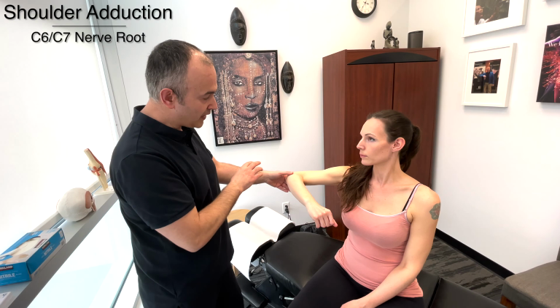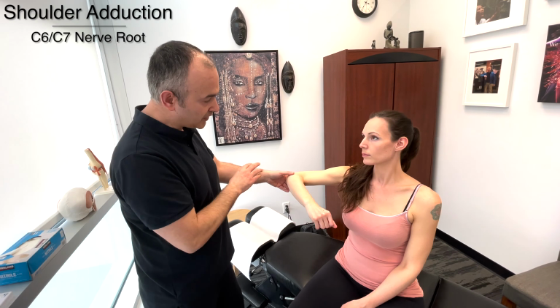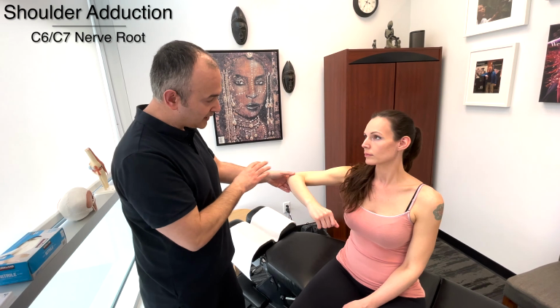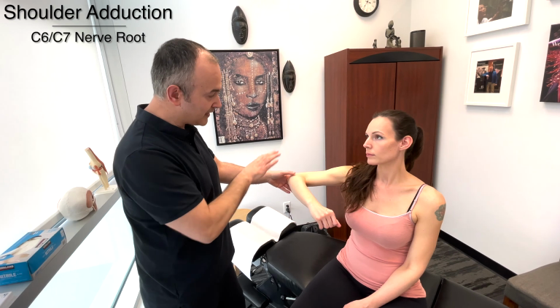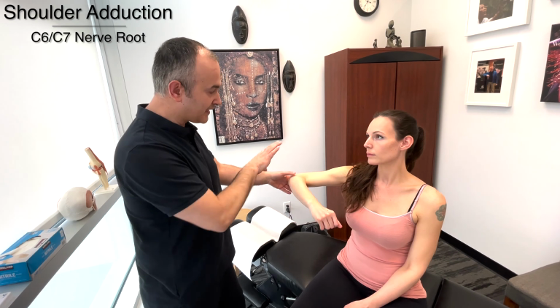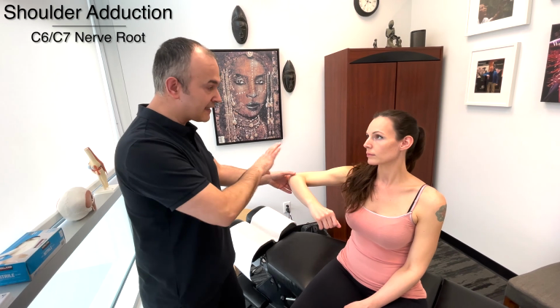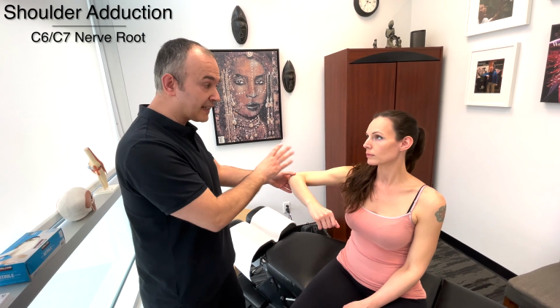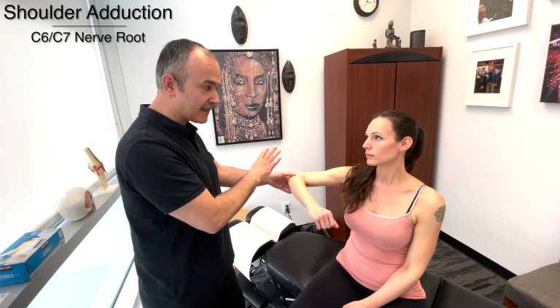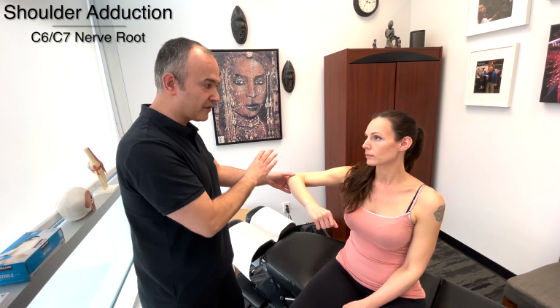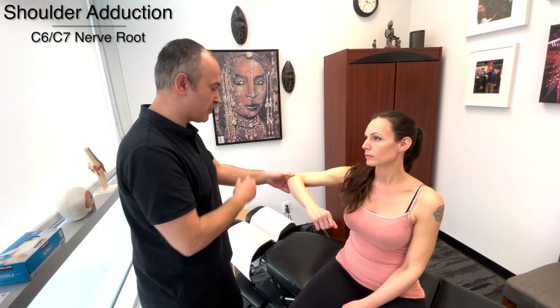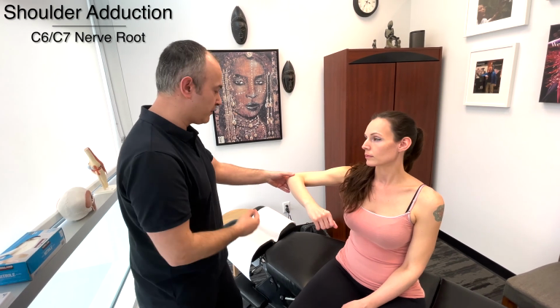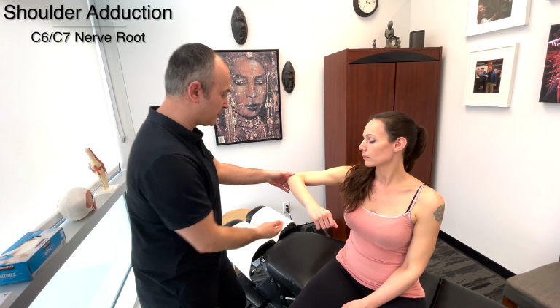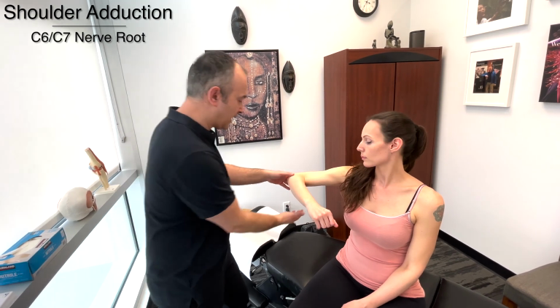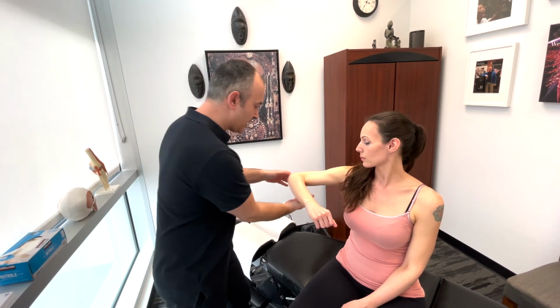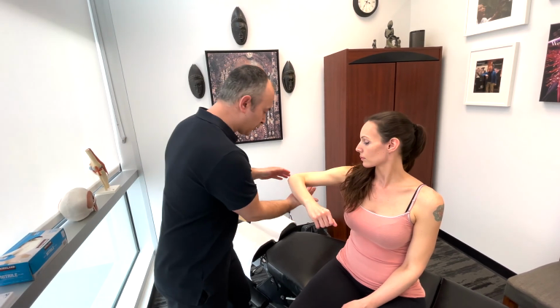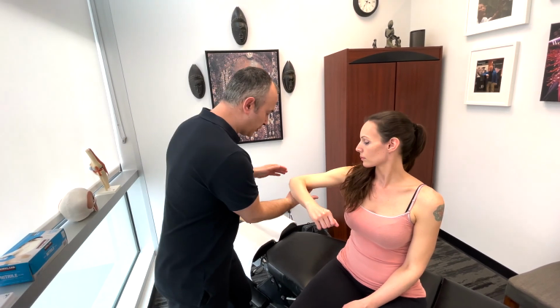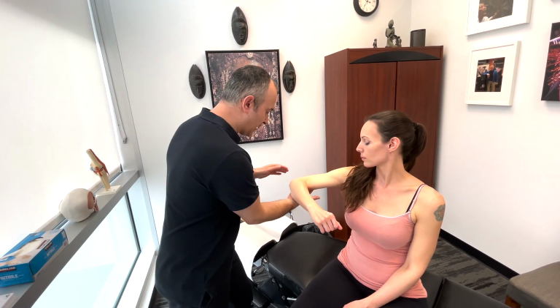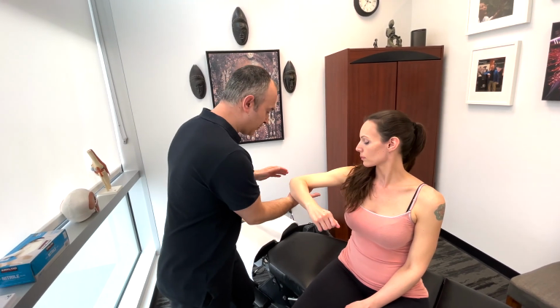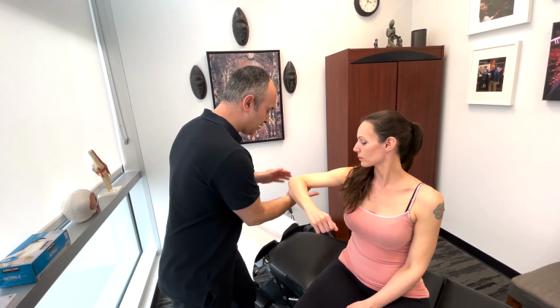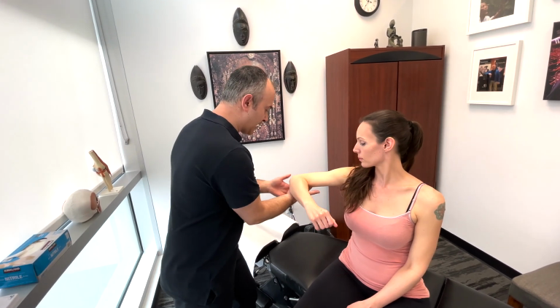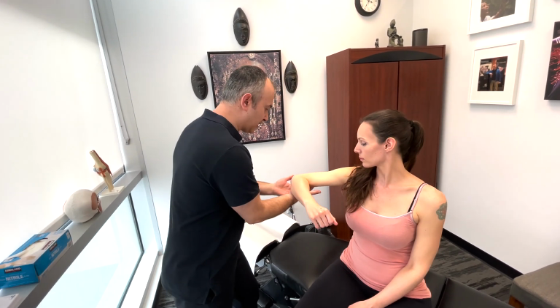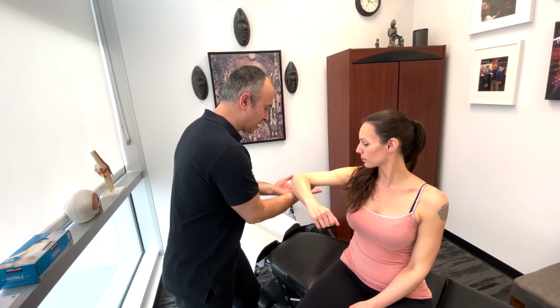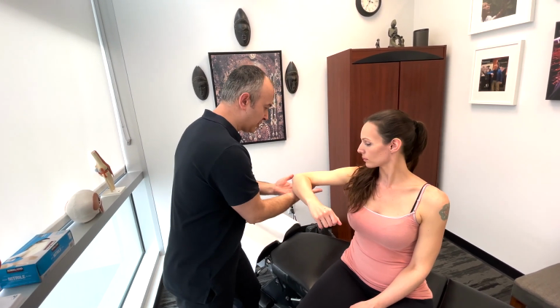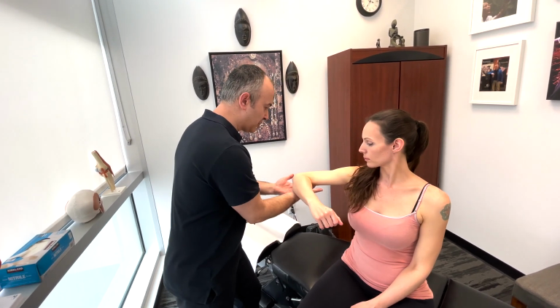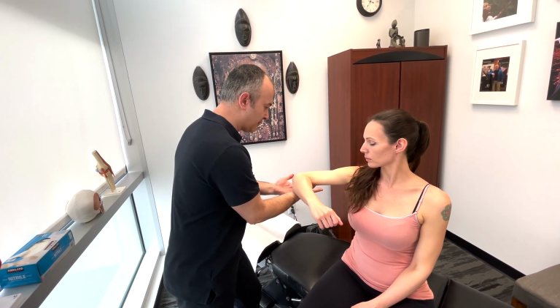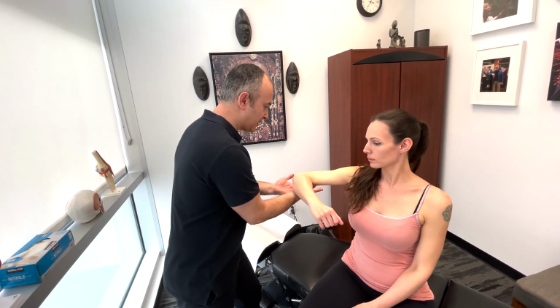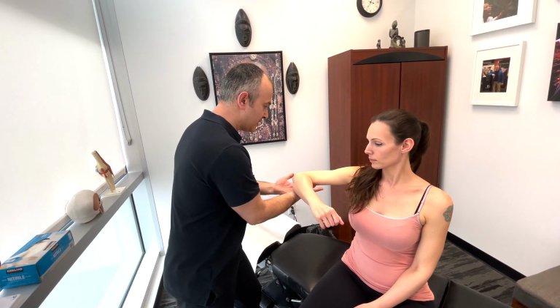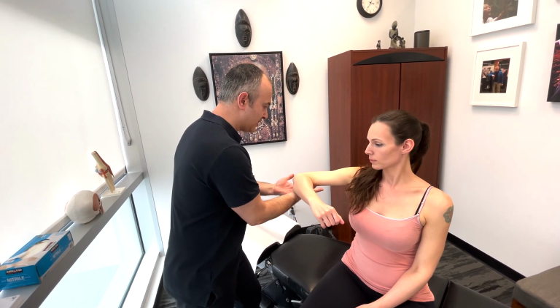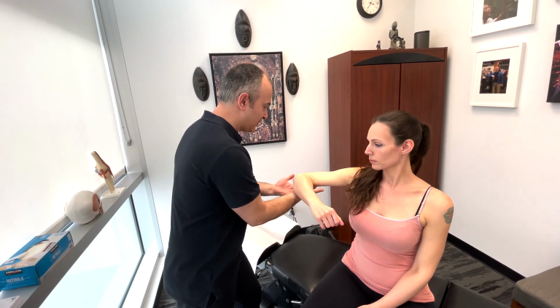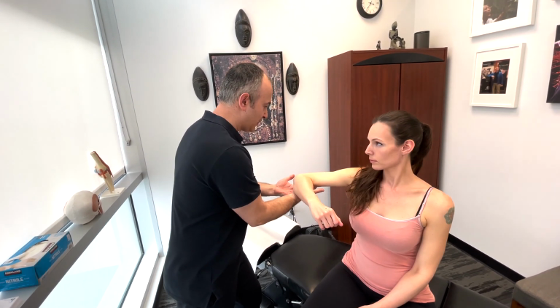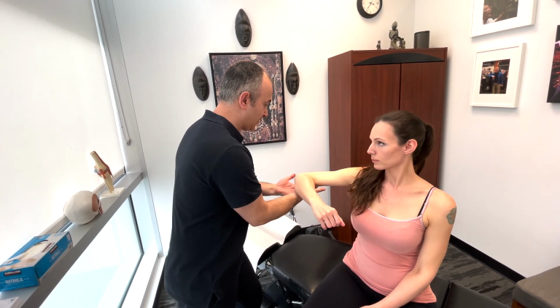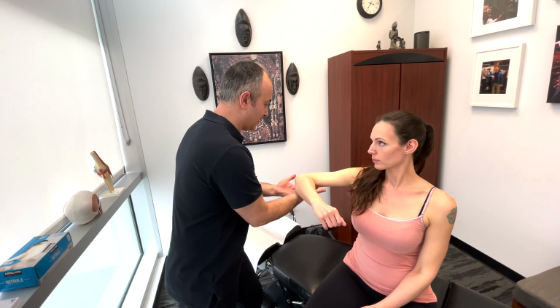Now we're going to test adduction. So that's going to test C6, C7 nerve roots. Push down and then try to push up. Good.